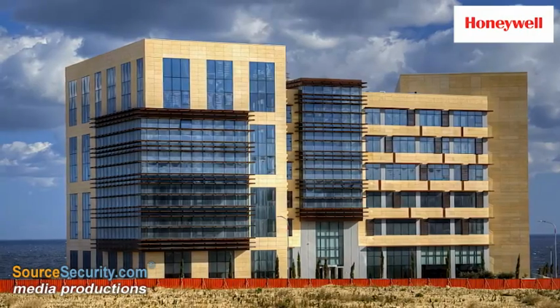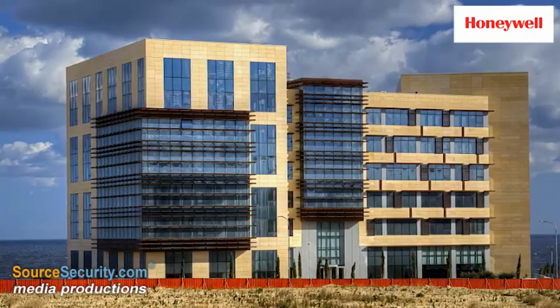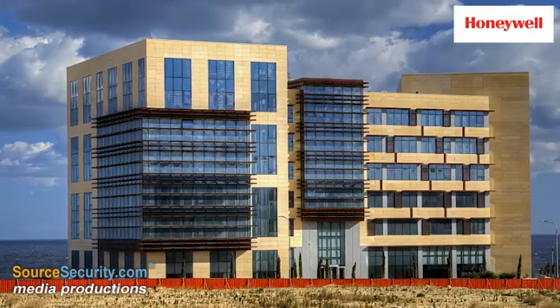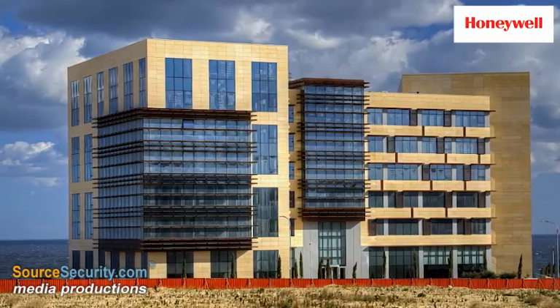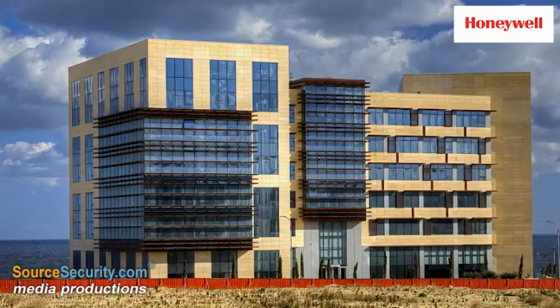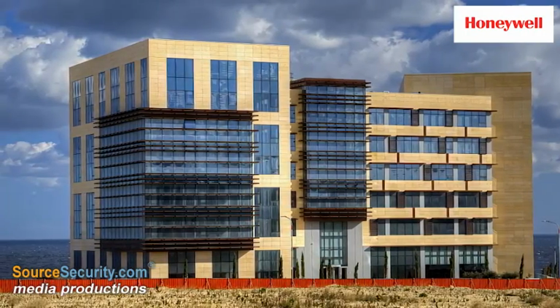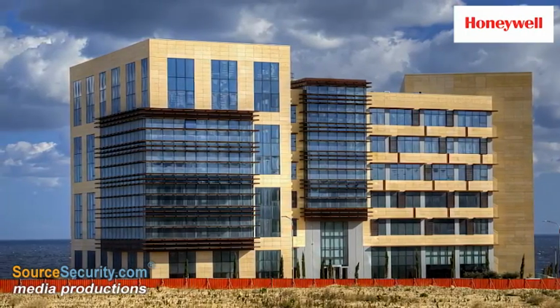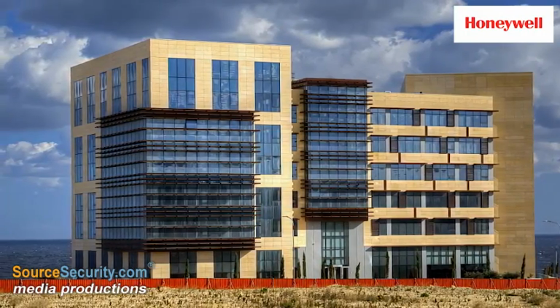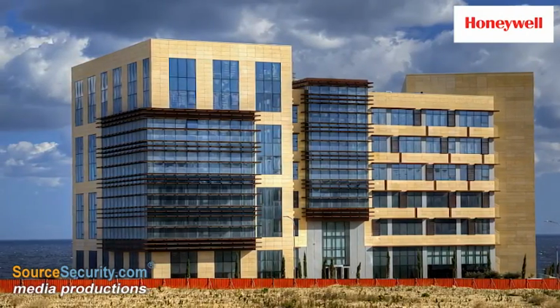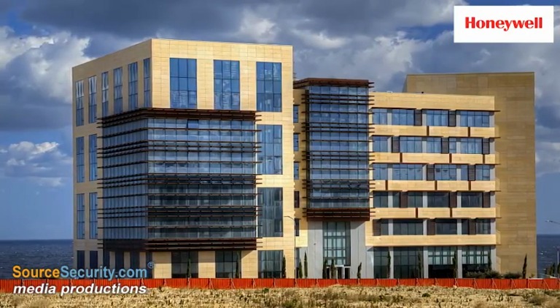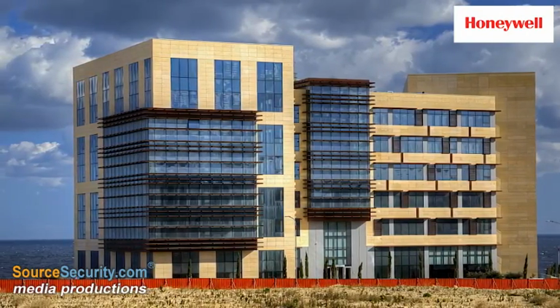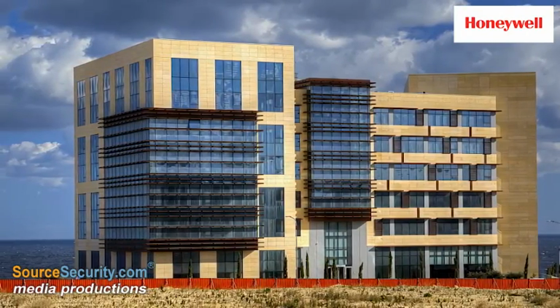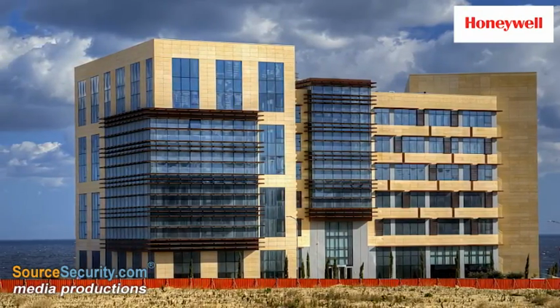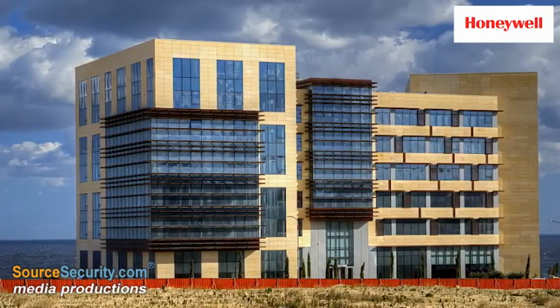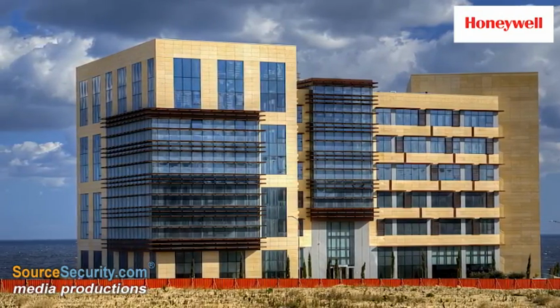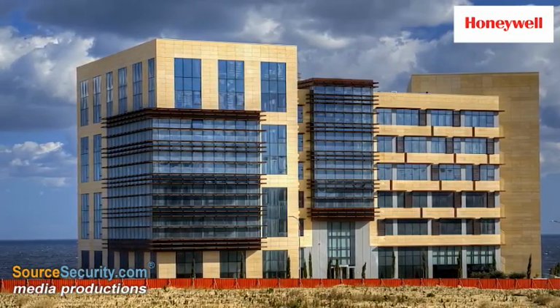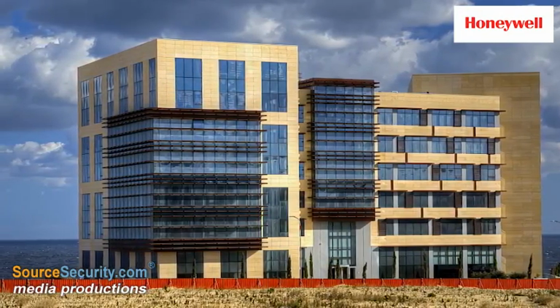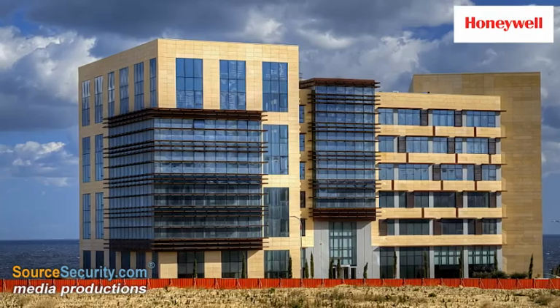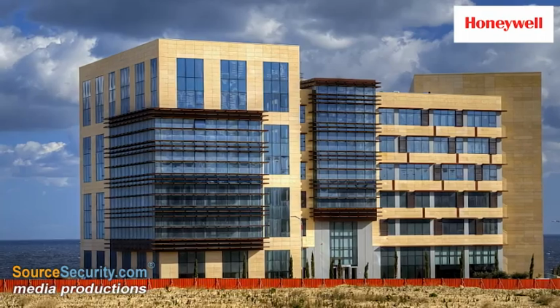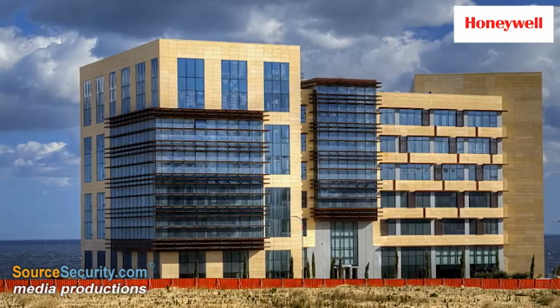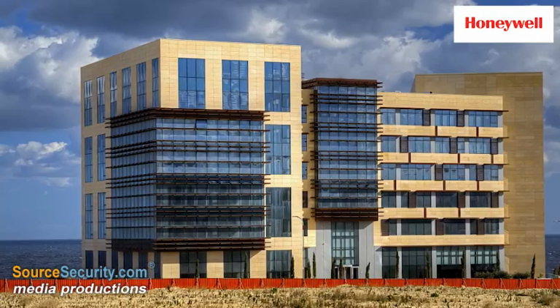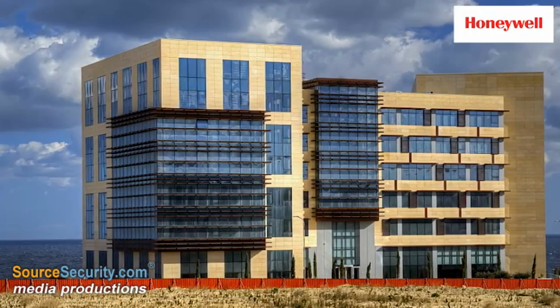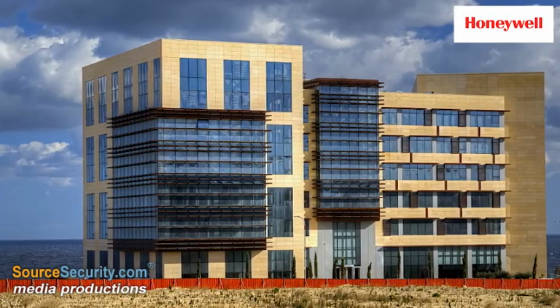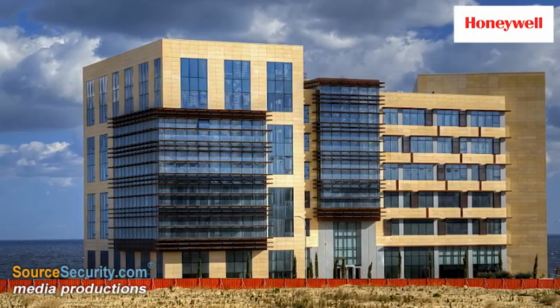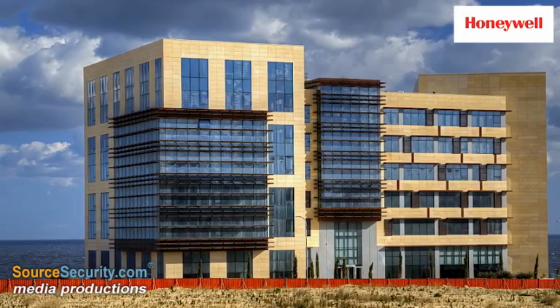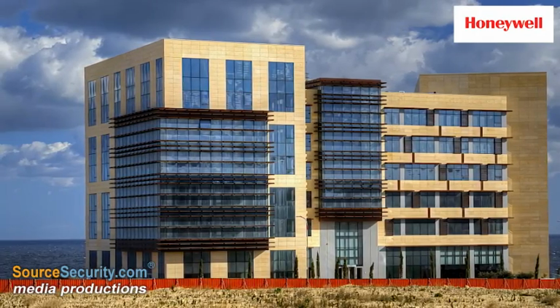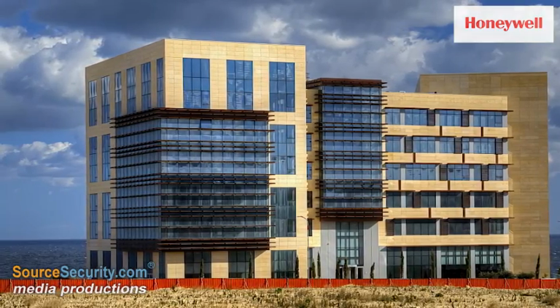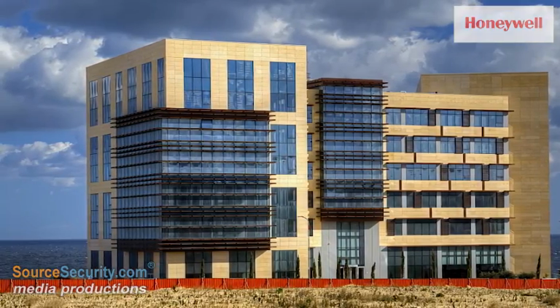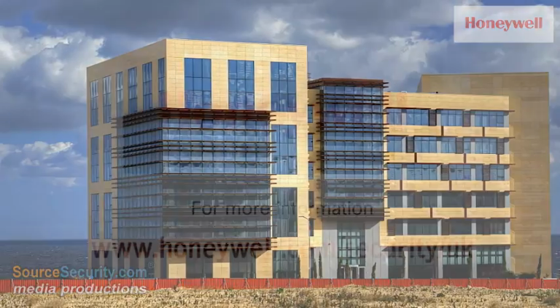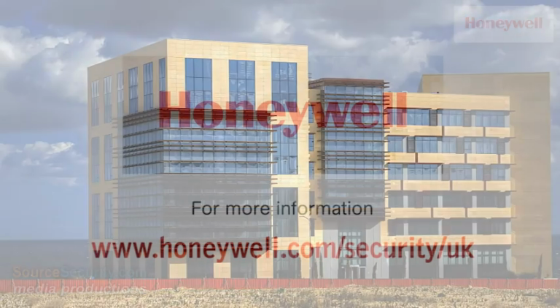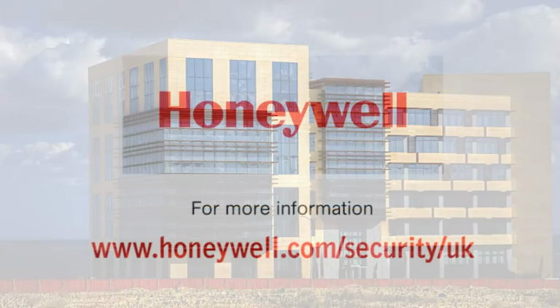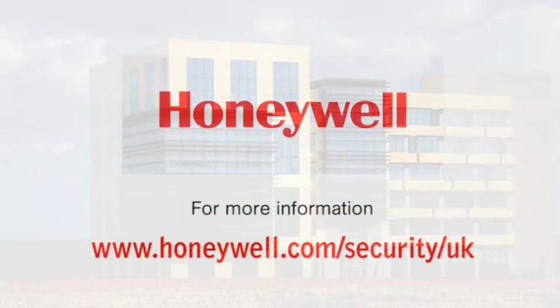SCM01 is an efficient, comfortable and productive building enabled by one easy to use integrated system.